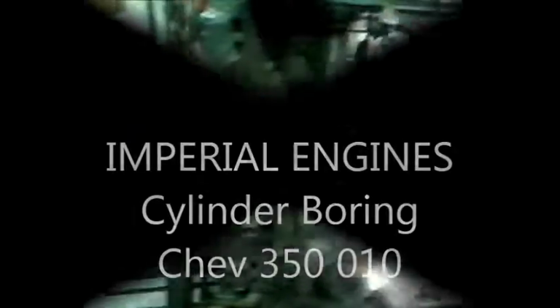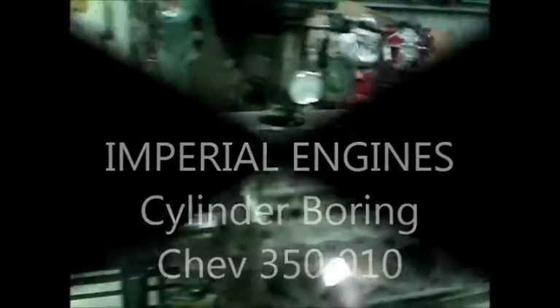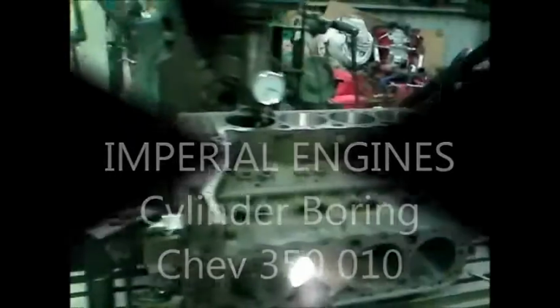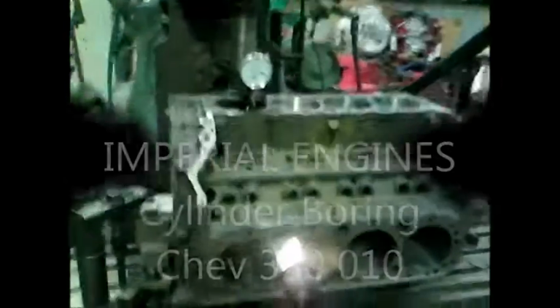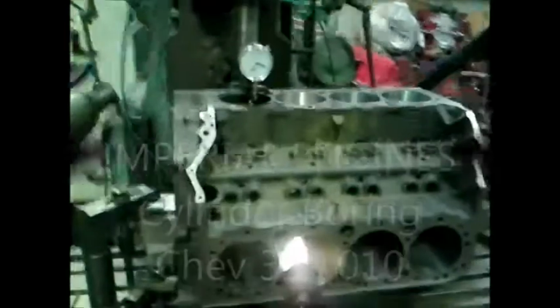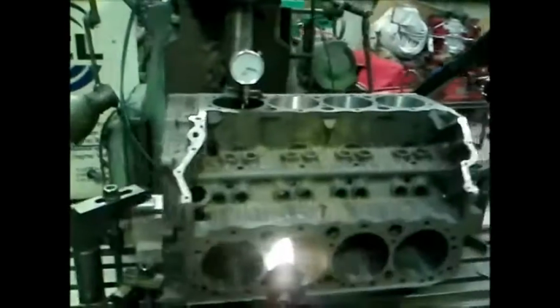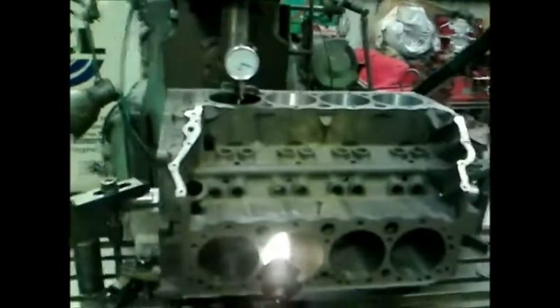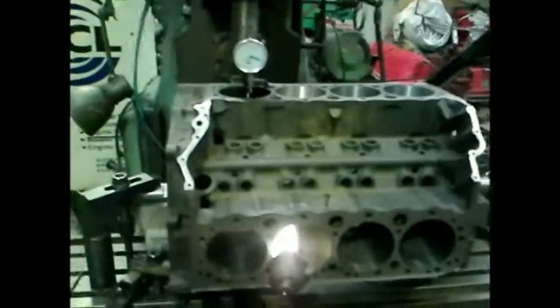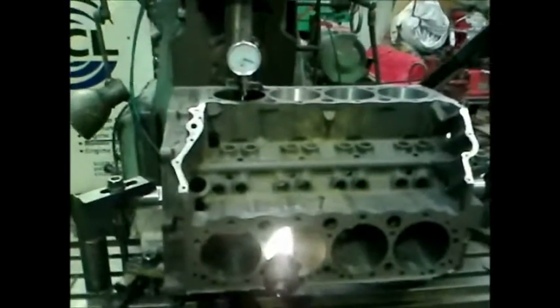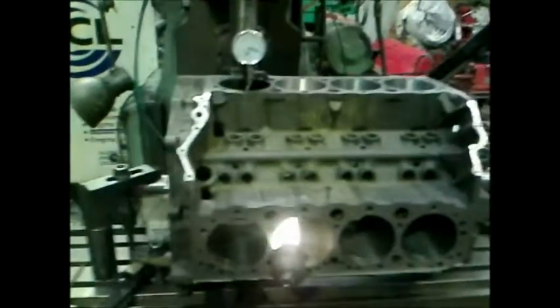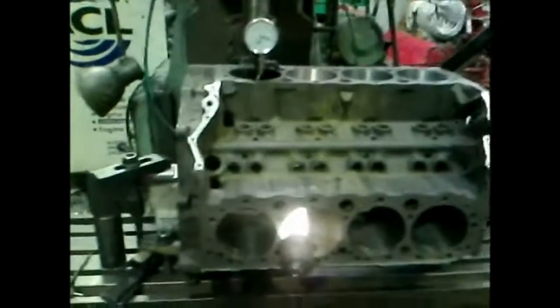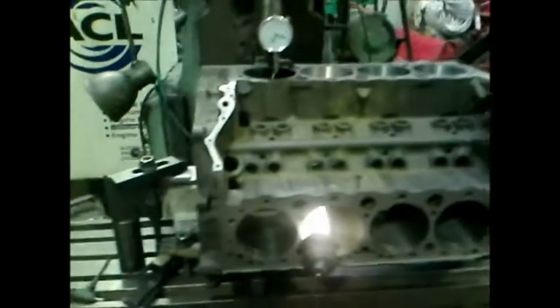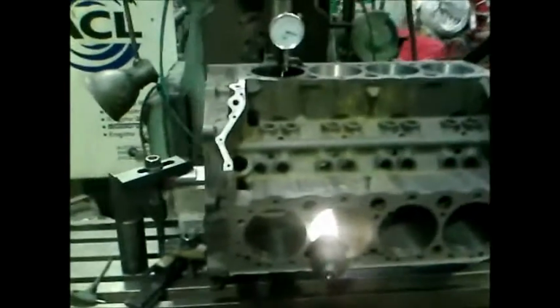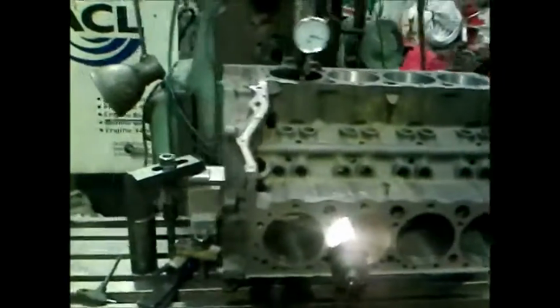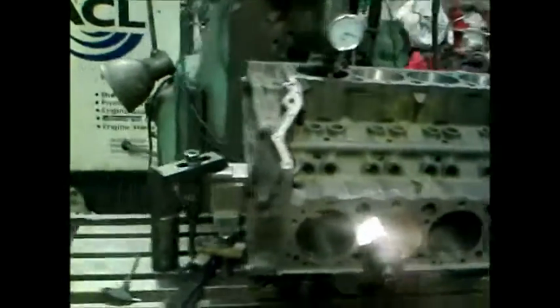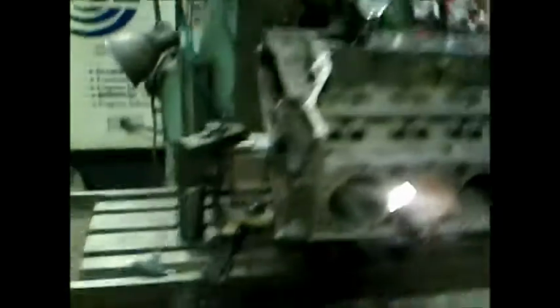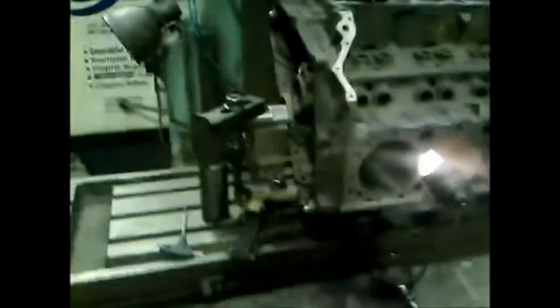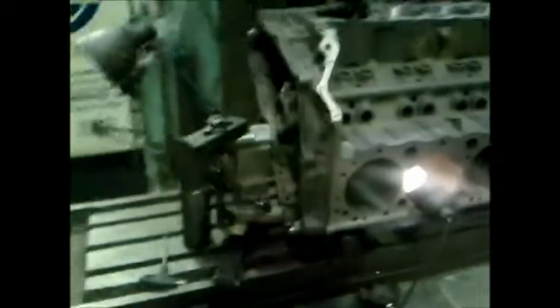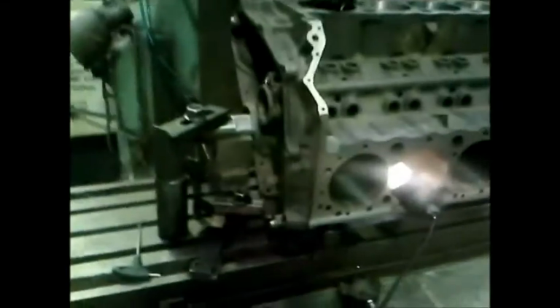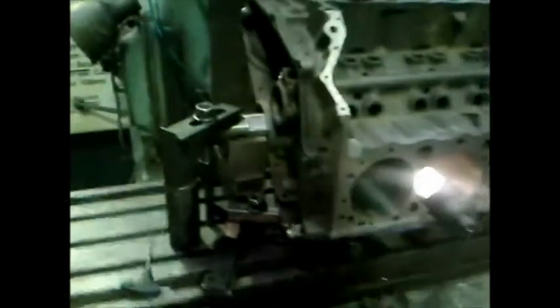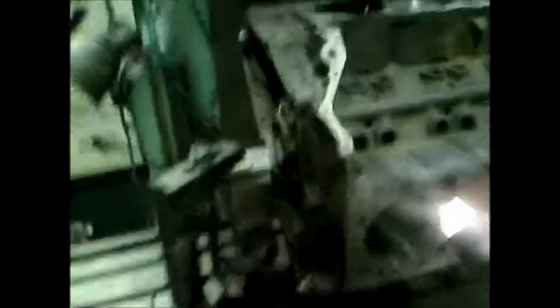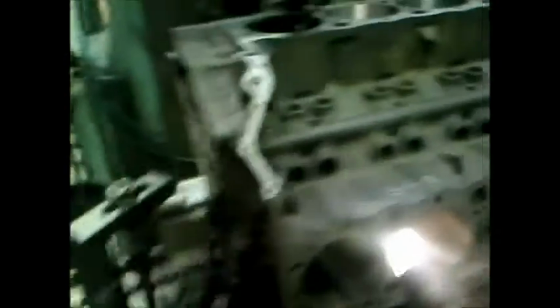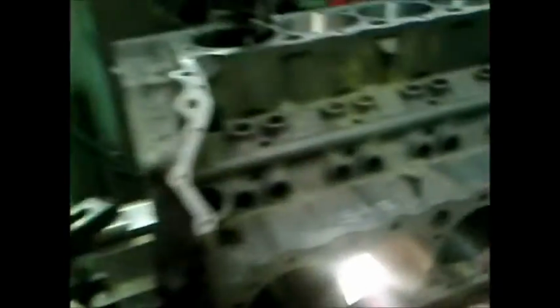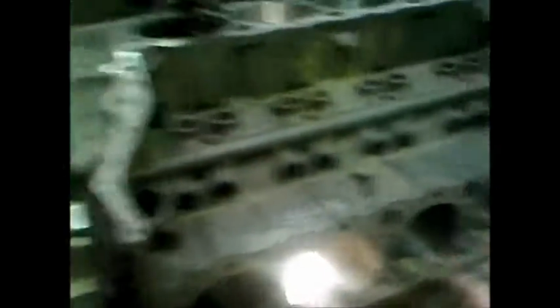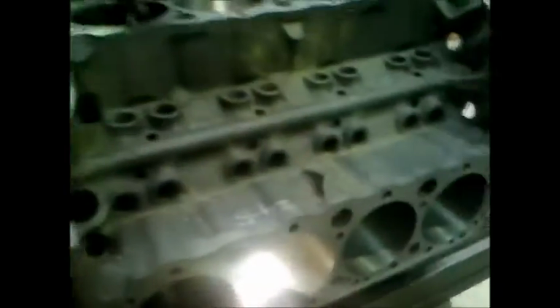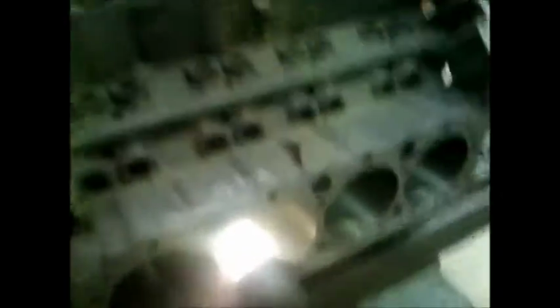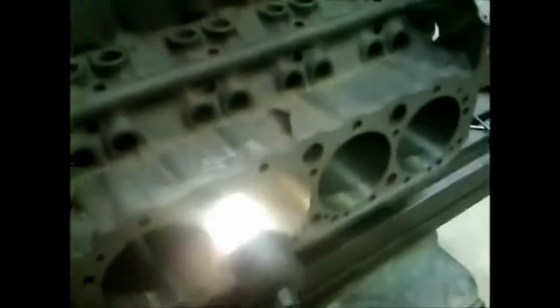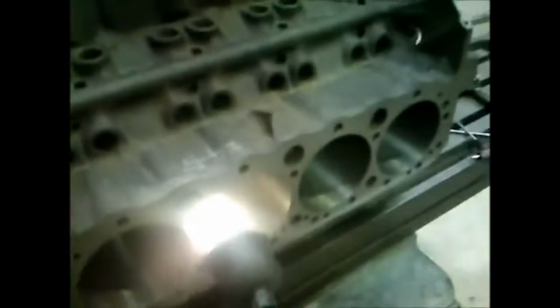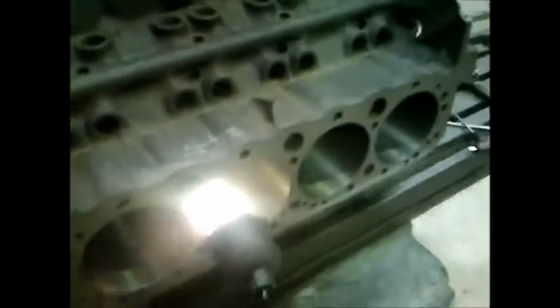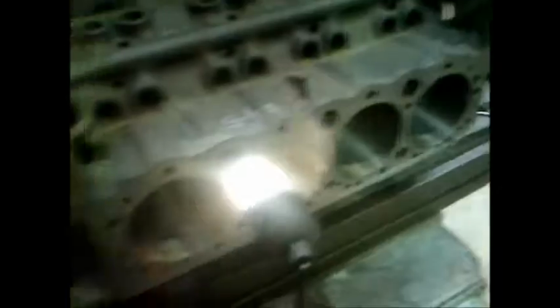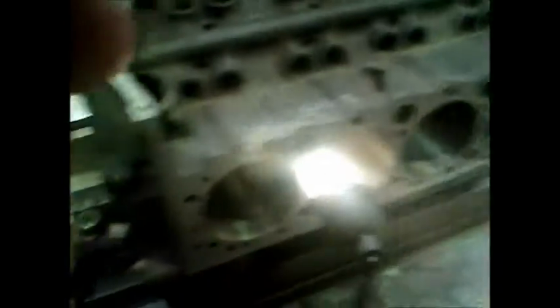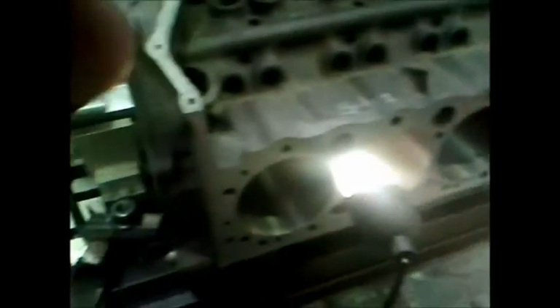We're boring a Chevy 350 block here. I had to put a sleeve in one cylinder to fix it up.